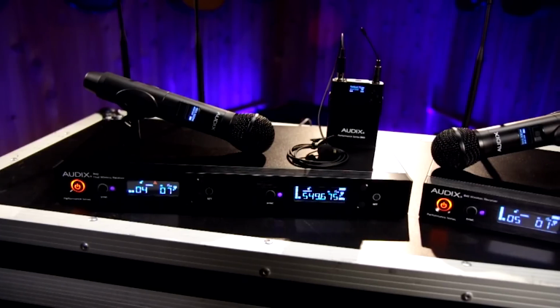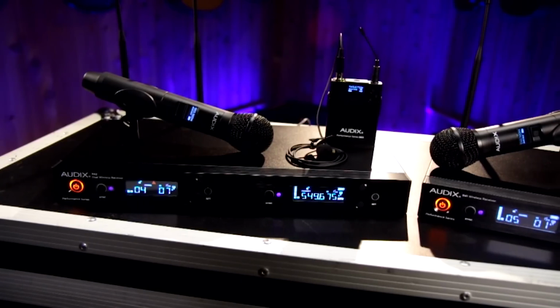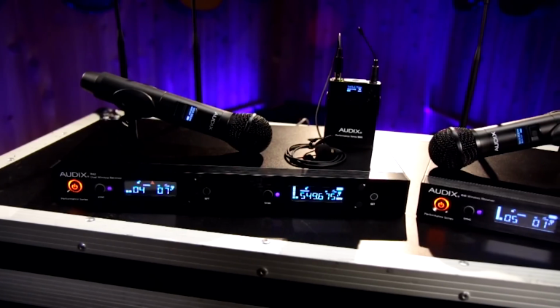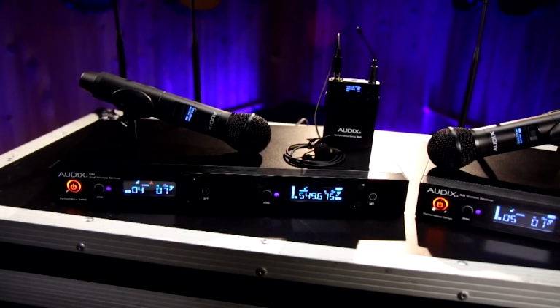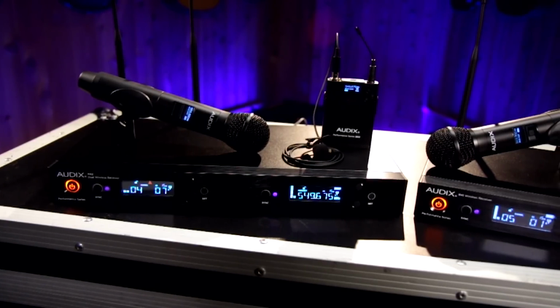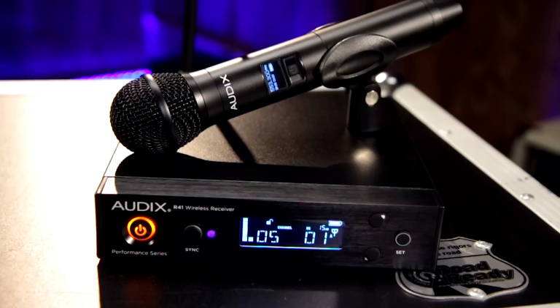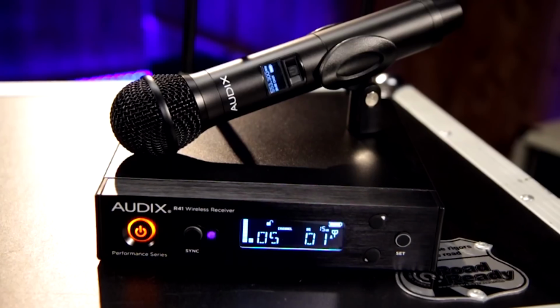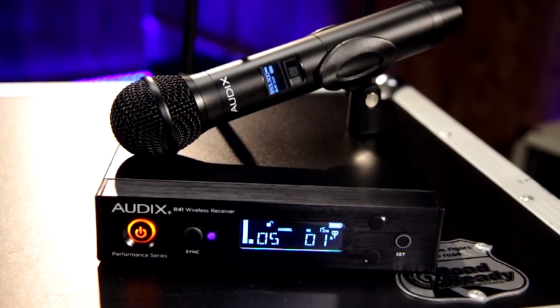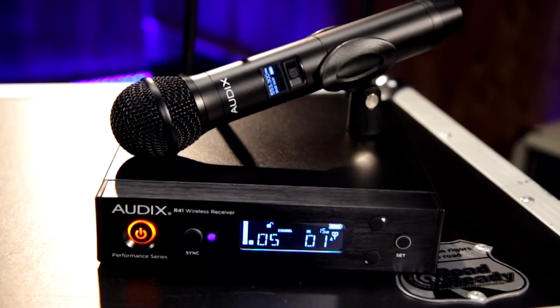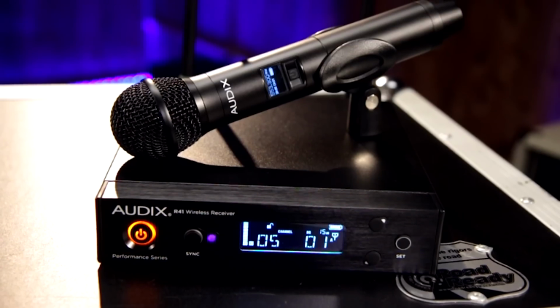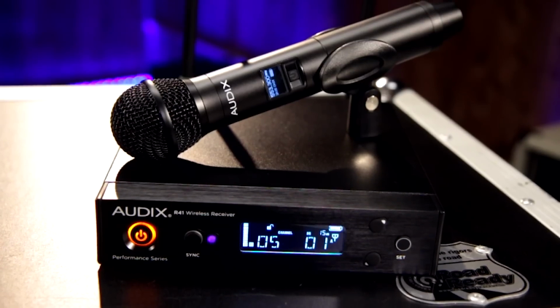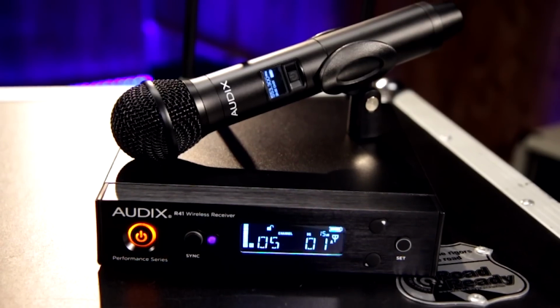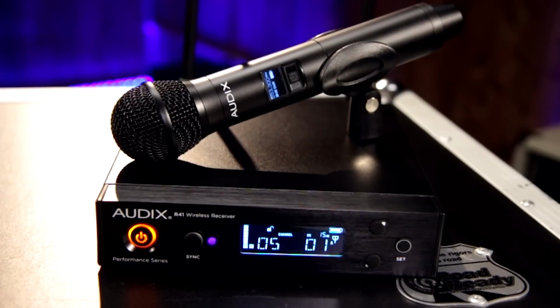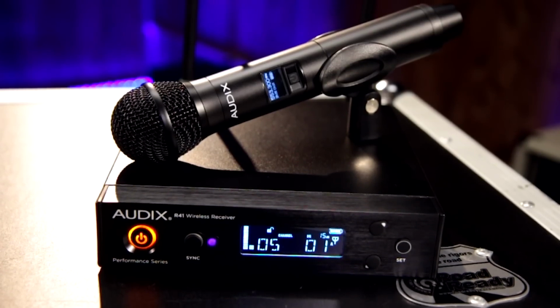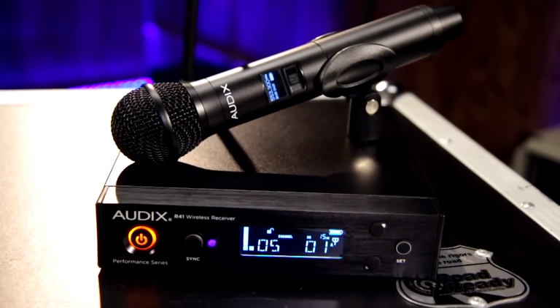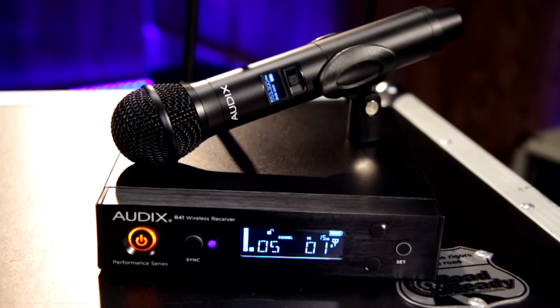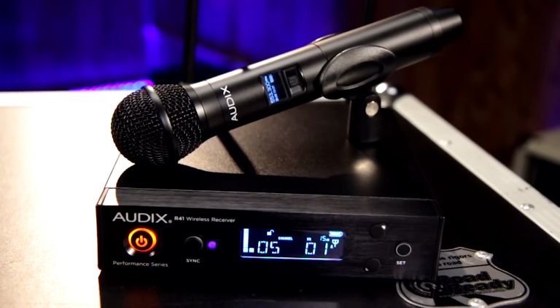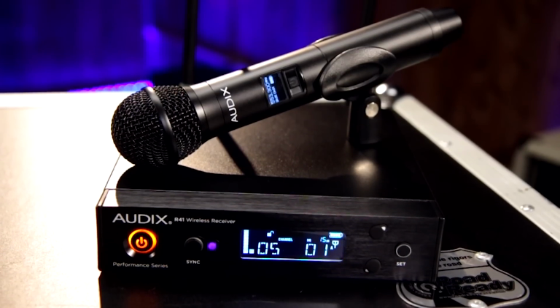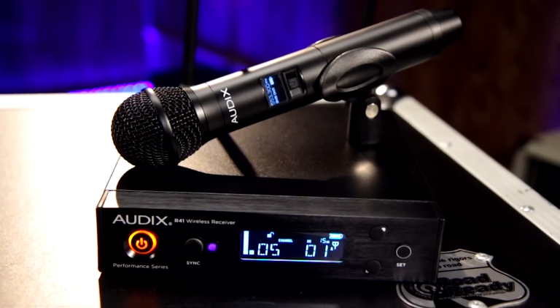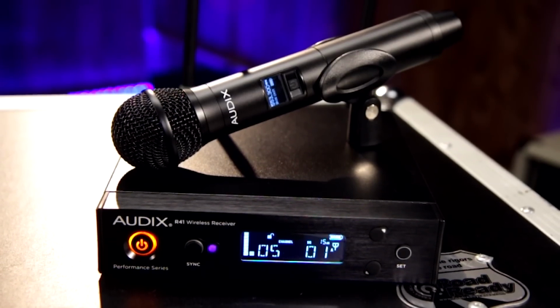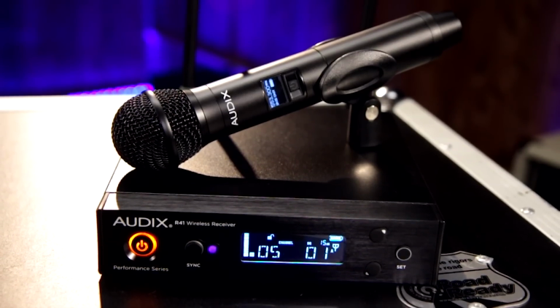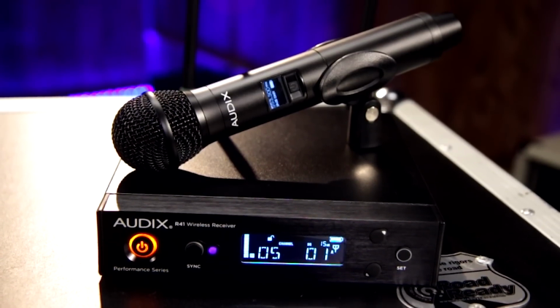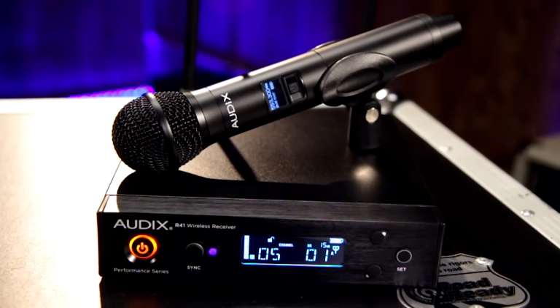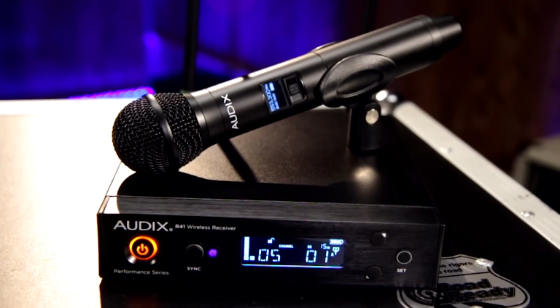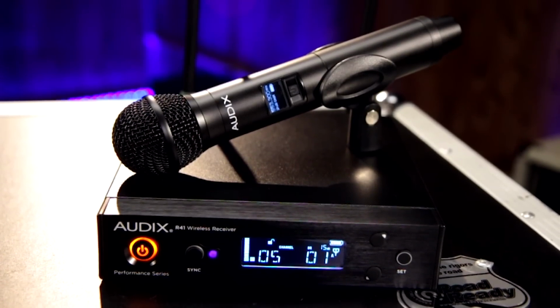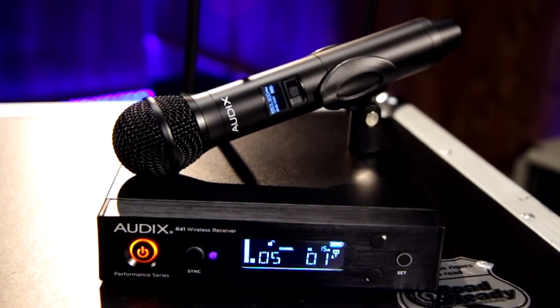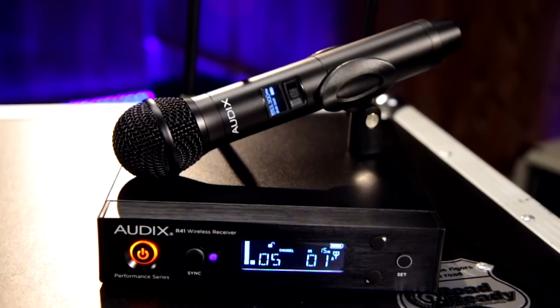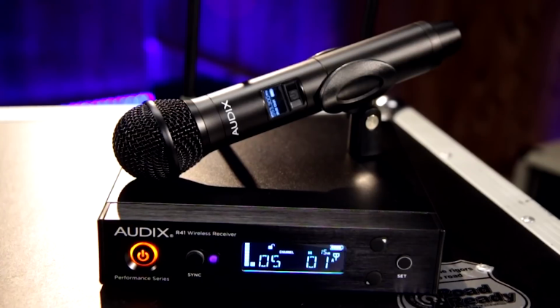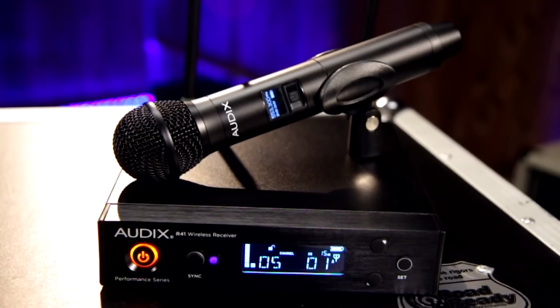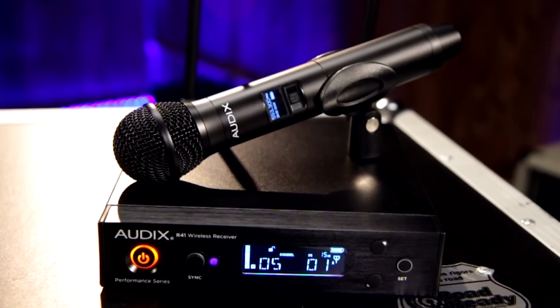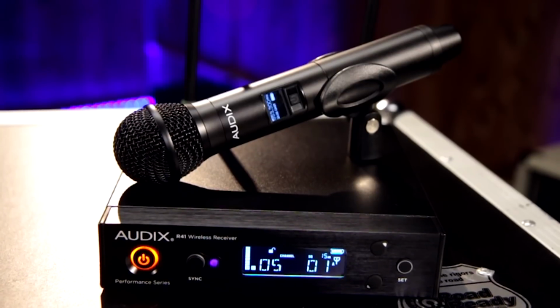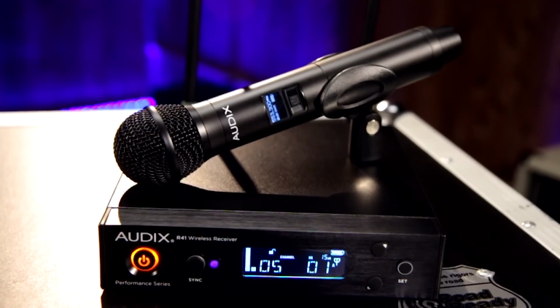The R41 features a single-channel system and includes a soft storage case and rack gears for a clean, professional install.